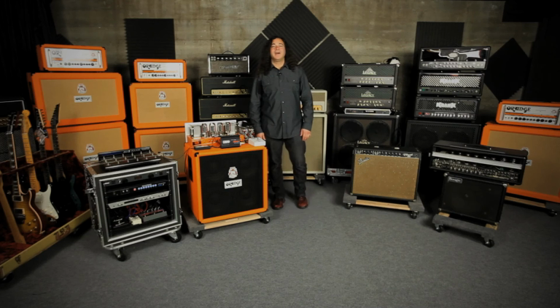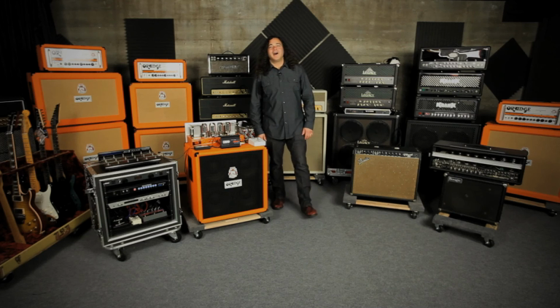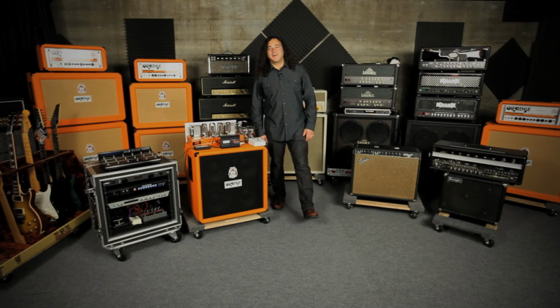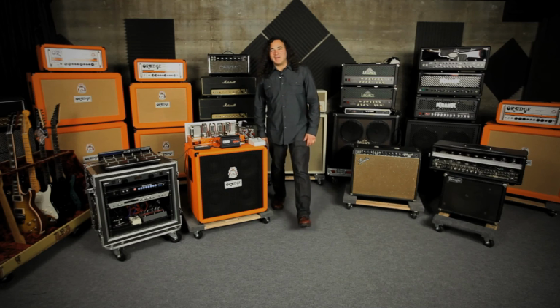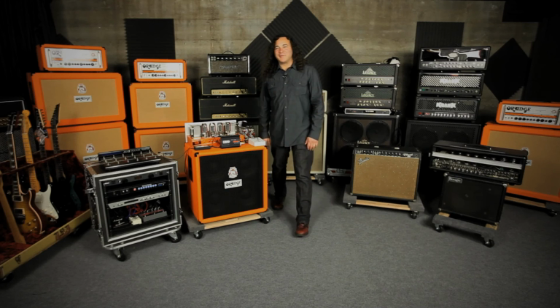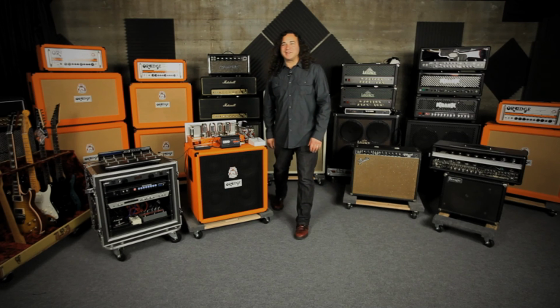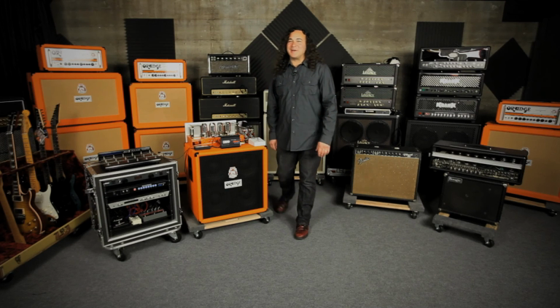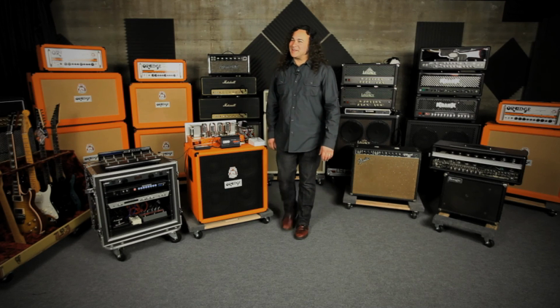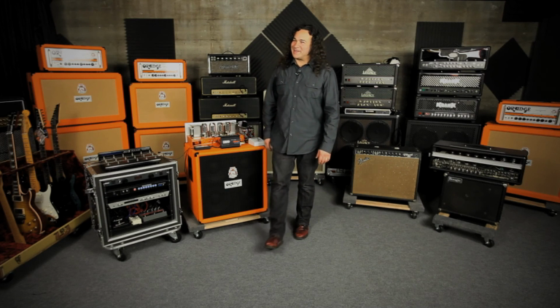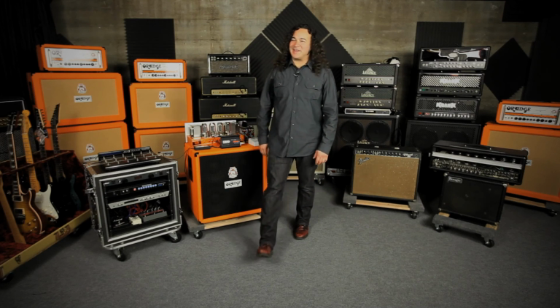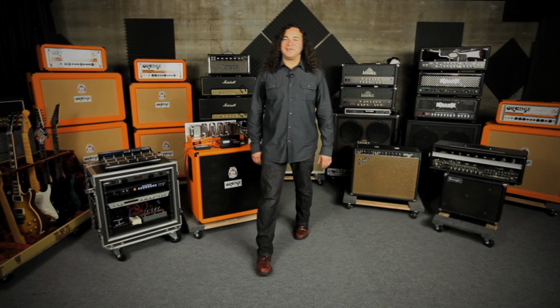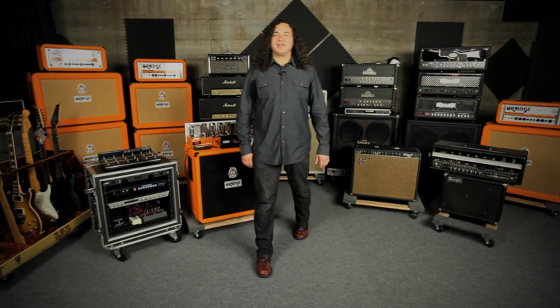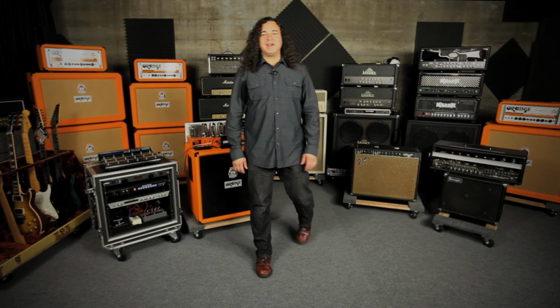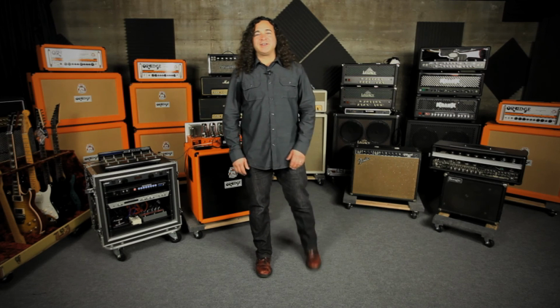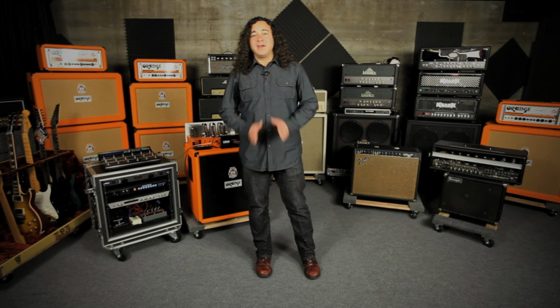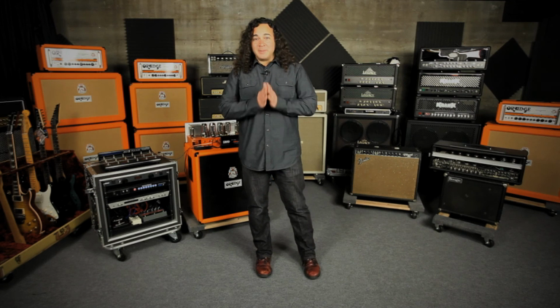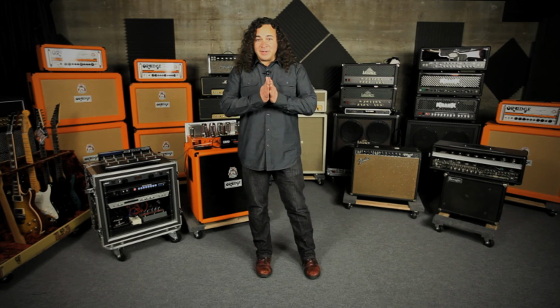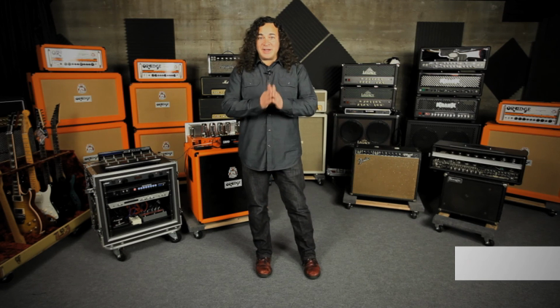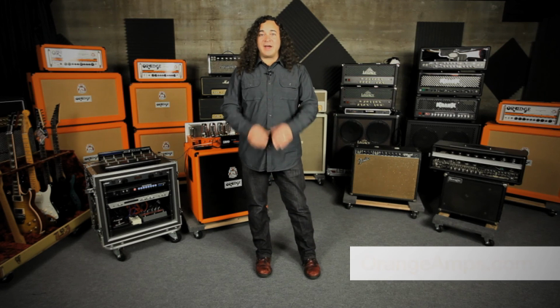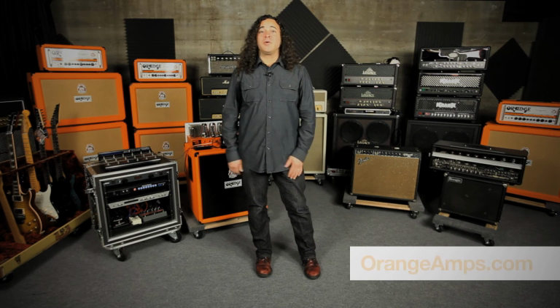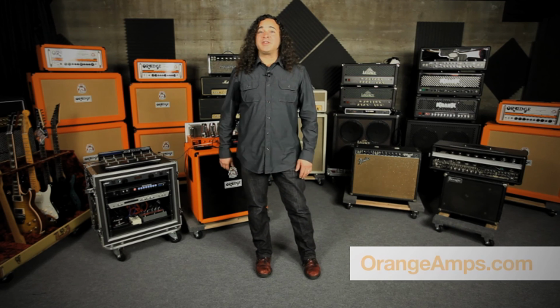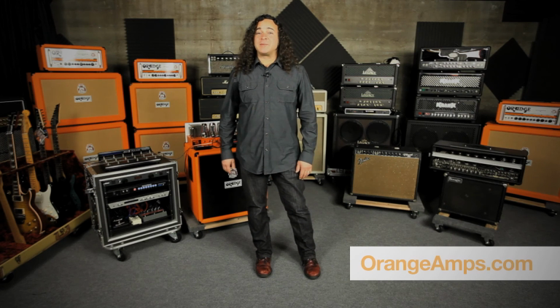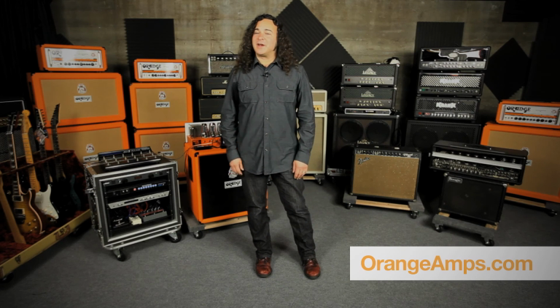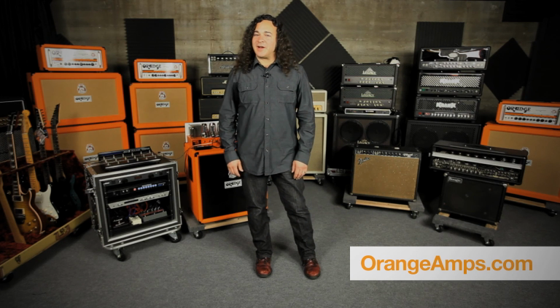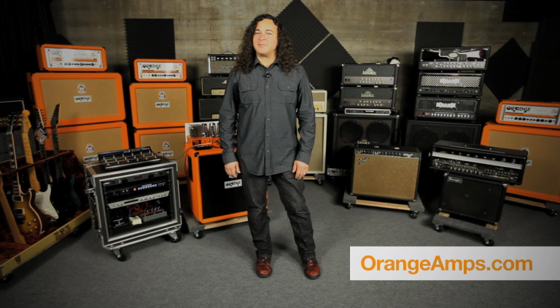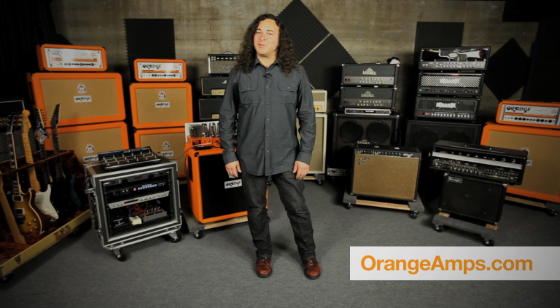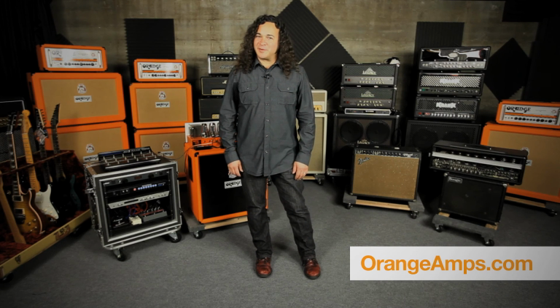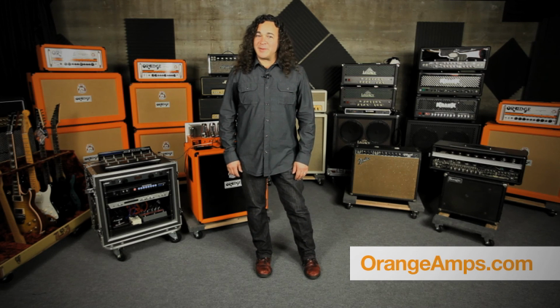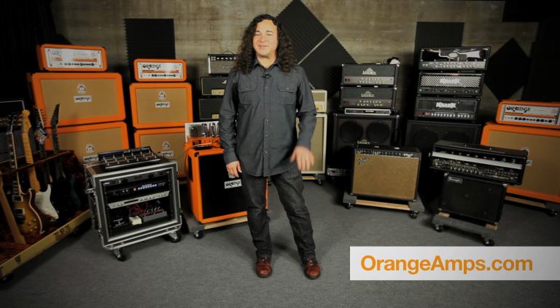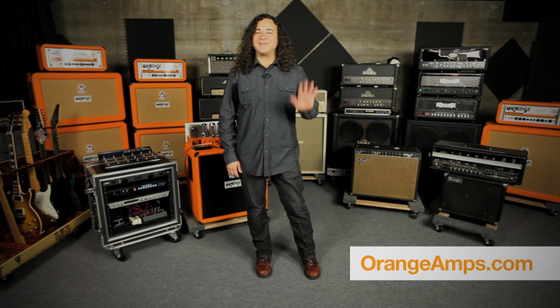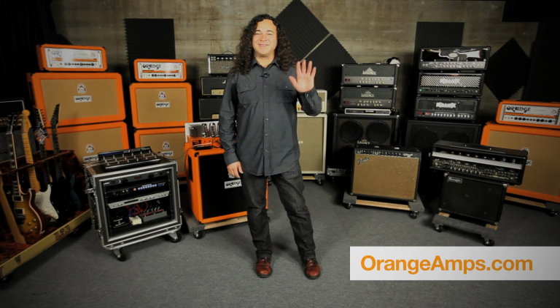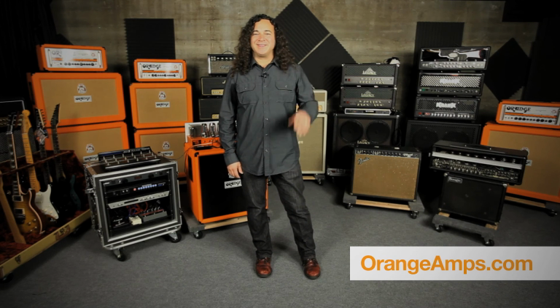On behalf of Orange Amps, I'd like to thank you for joining us. Please check out orangeamps.com for more information. Cheers.